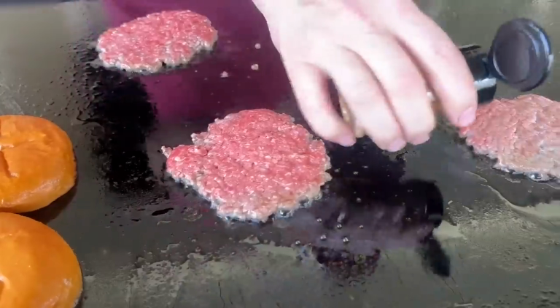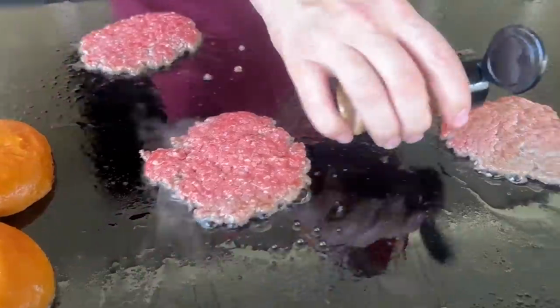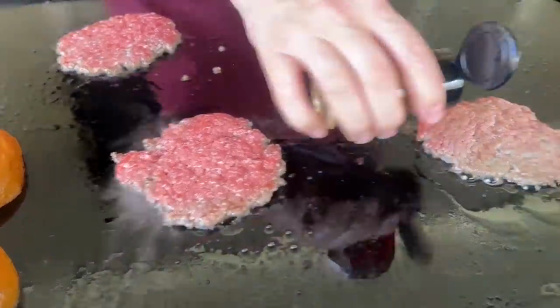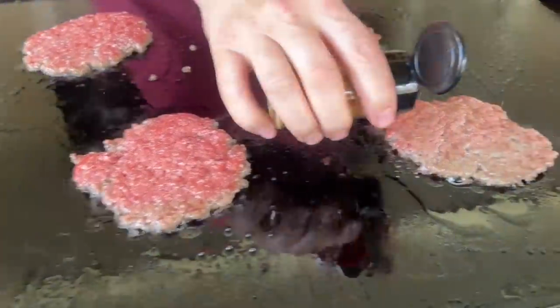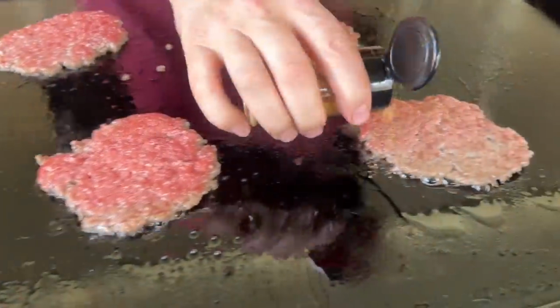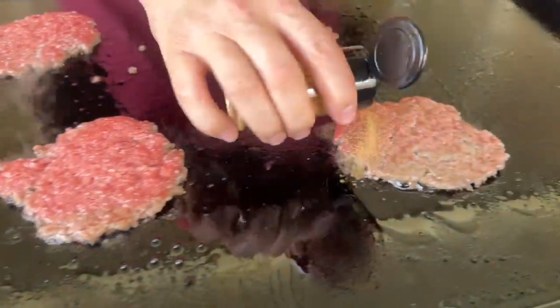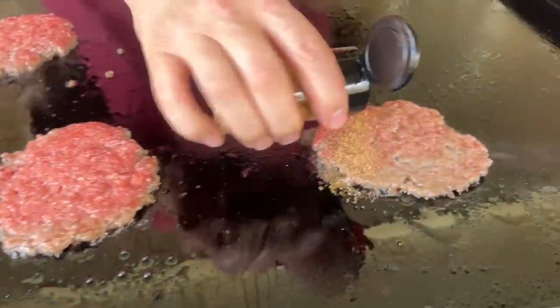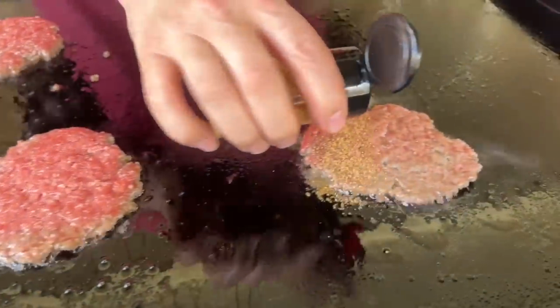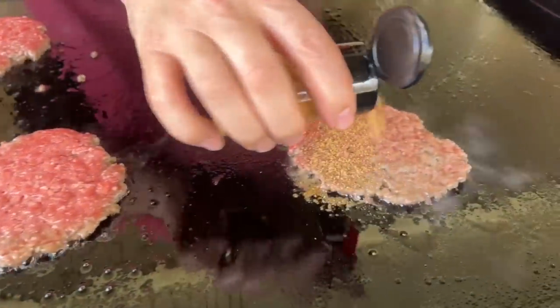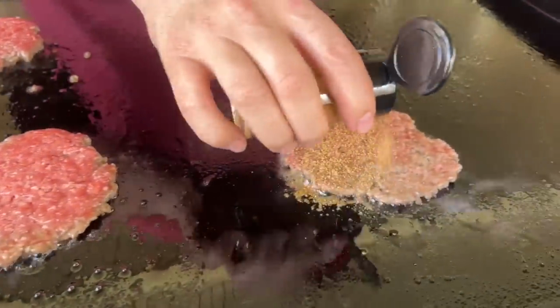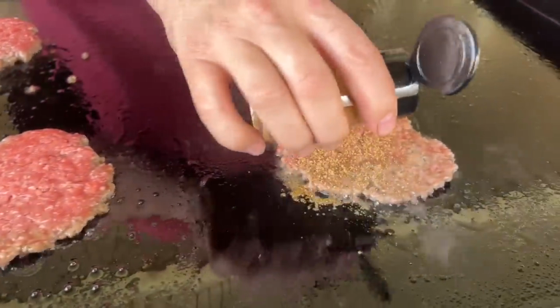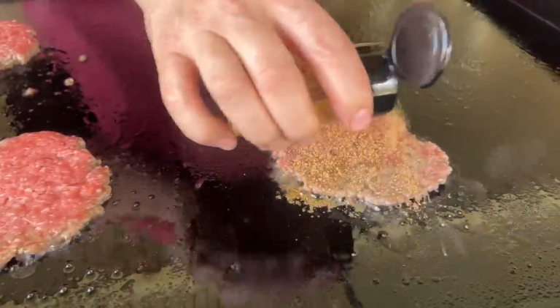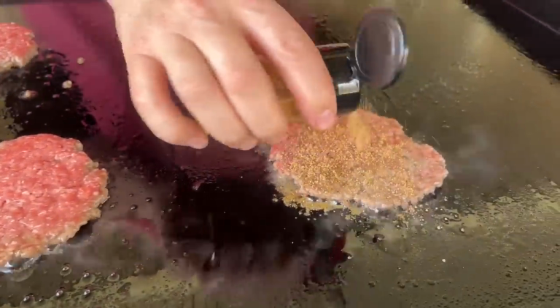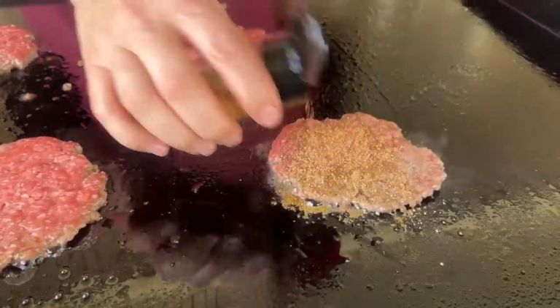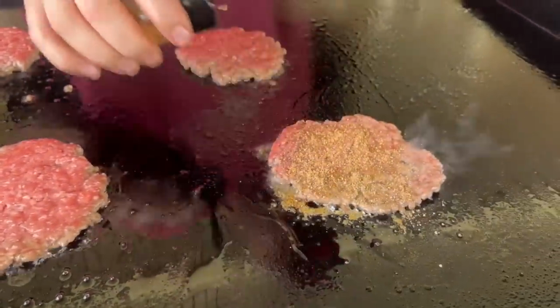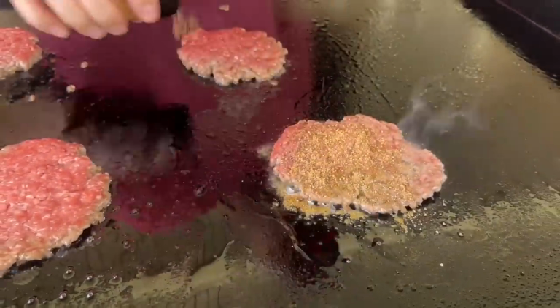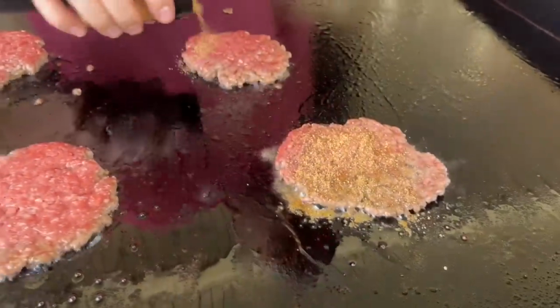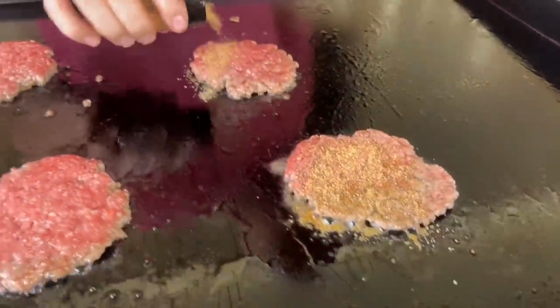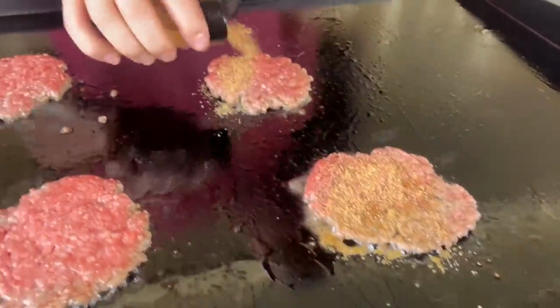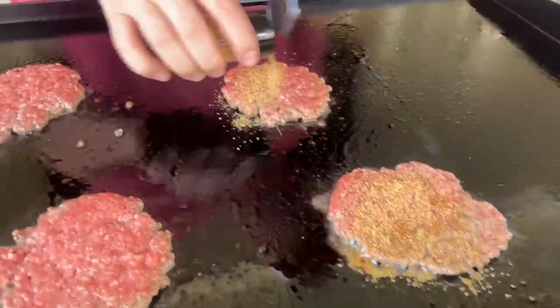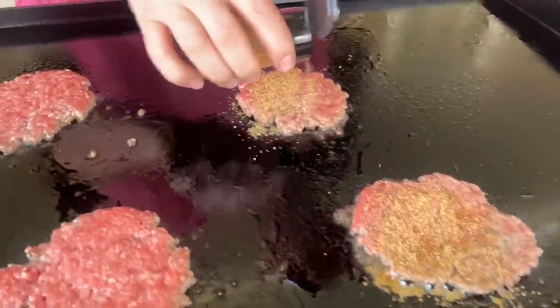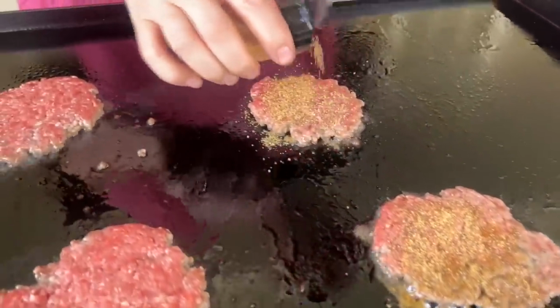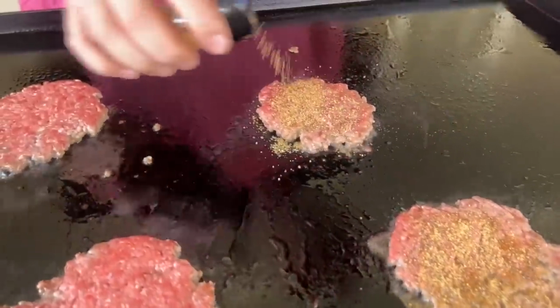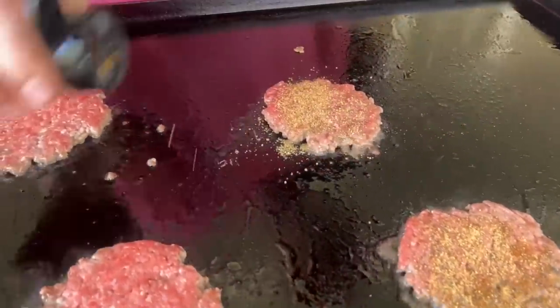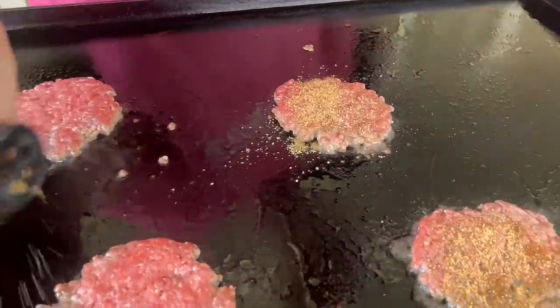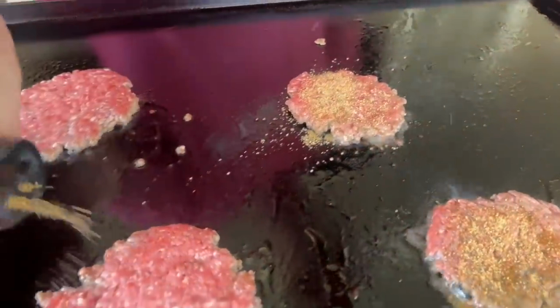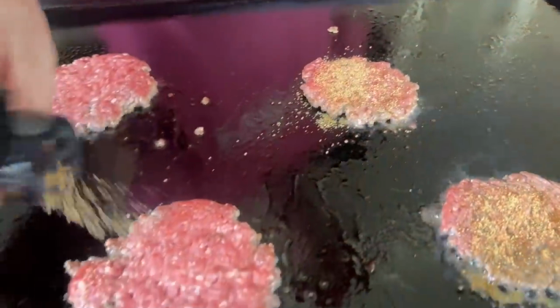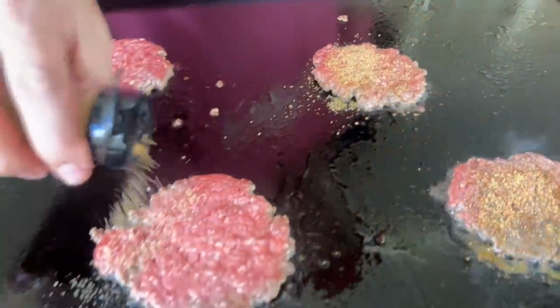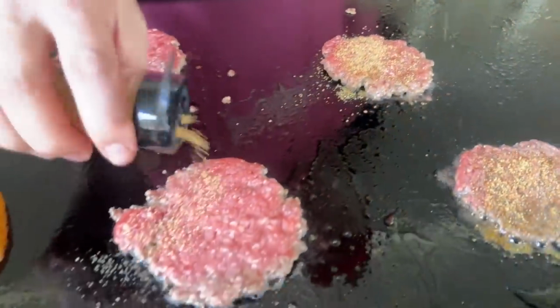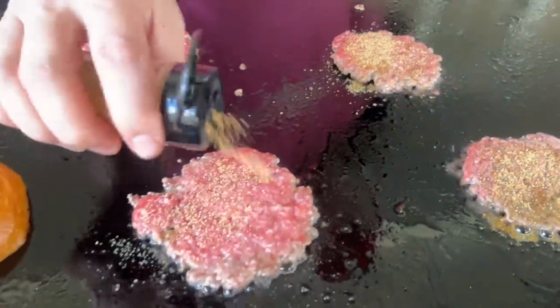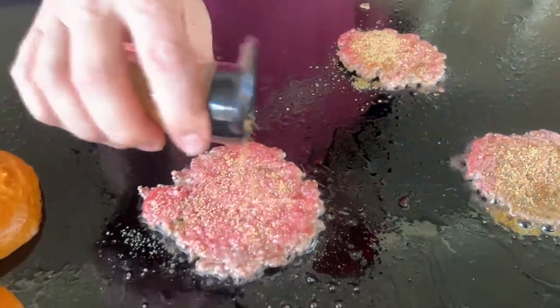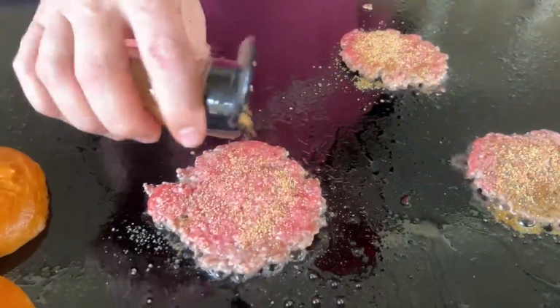Just come back in and season with your favorite seasonings — whatever floats your boat.